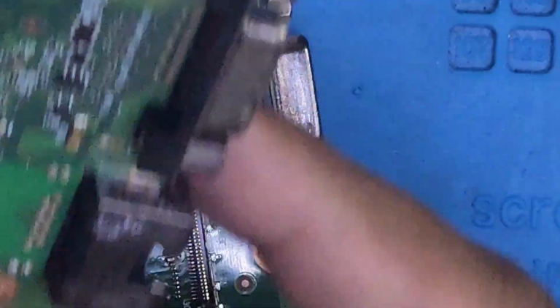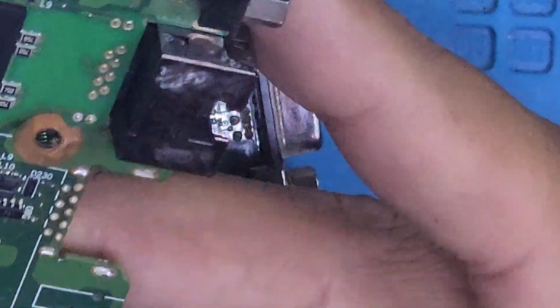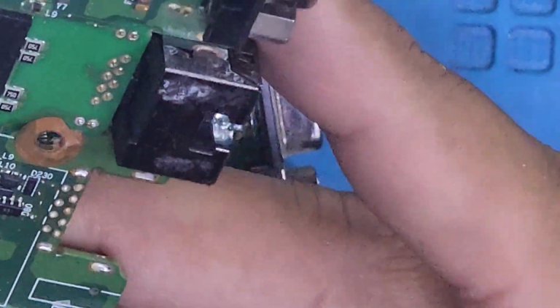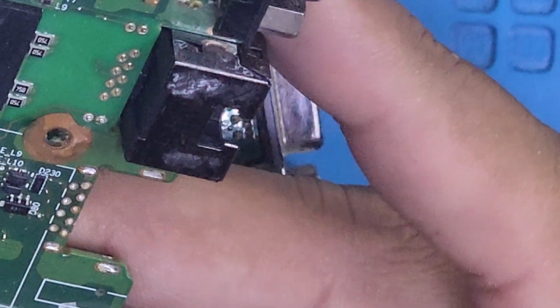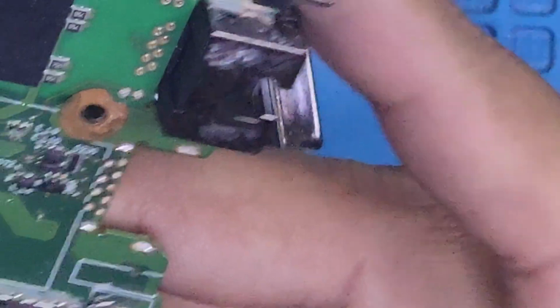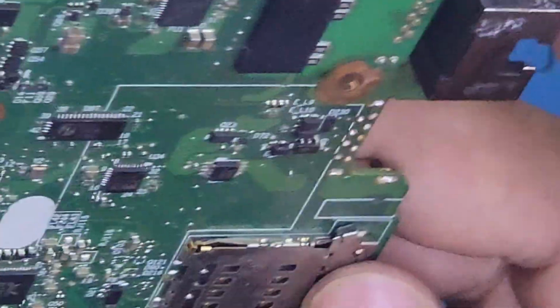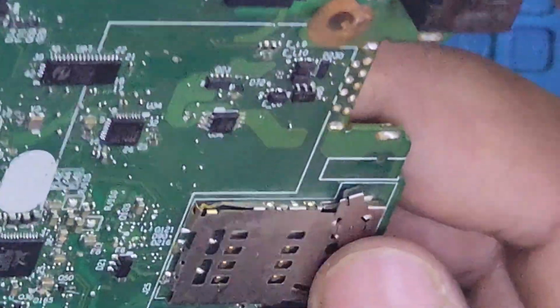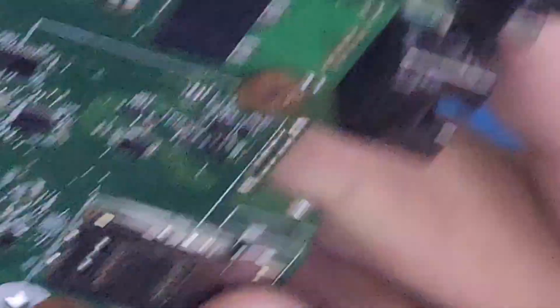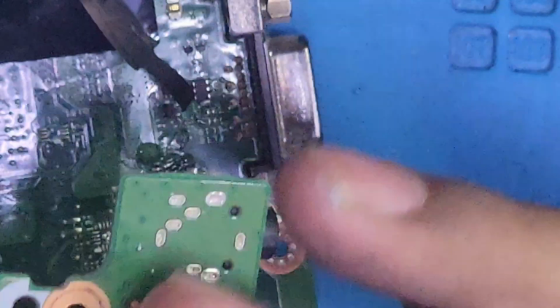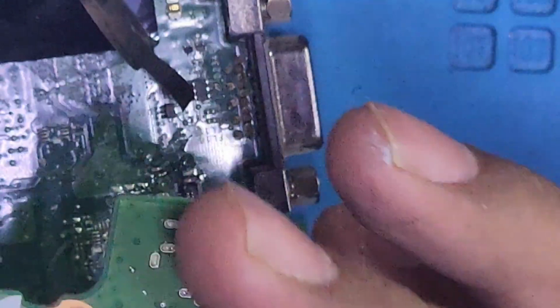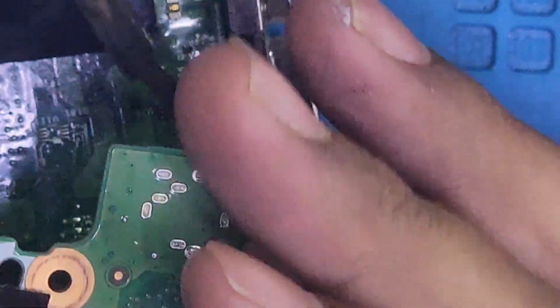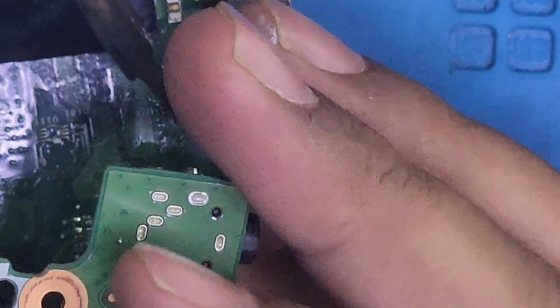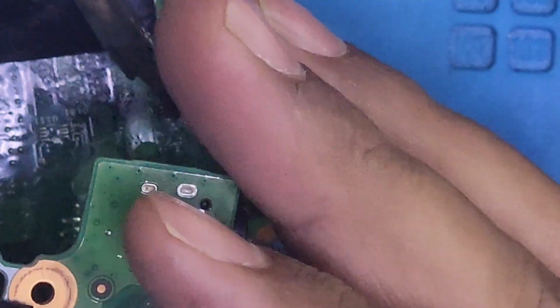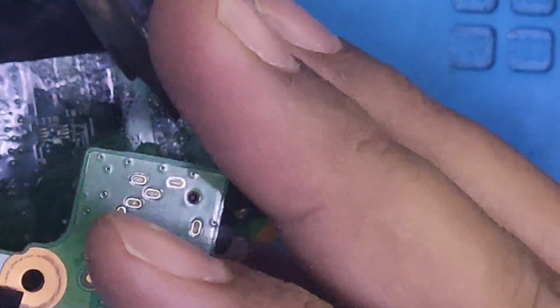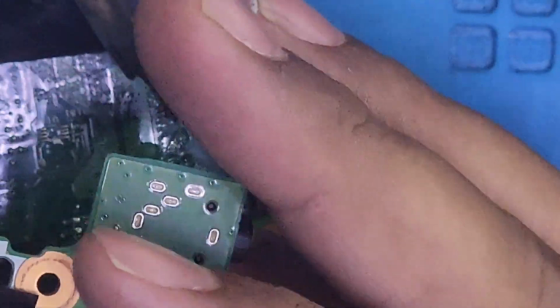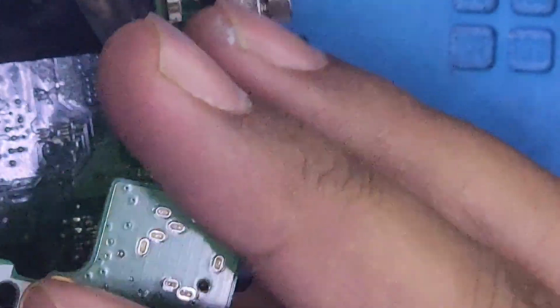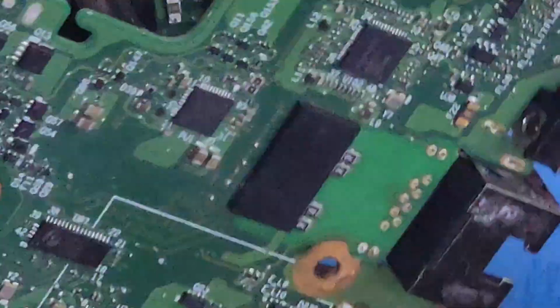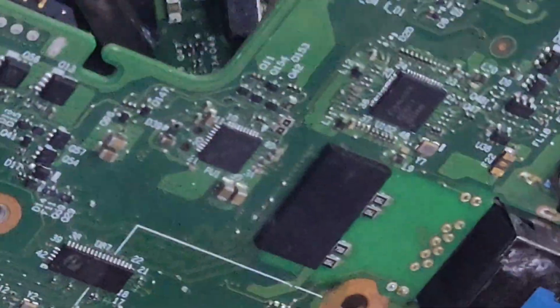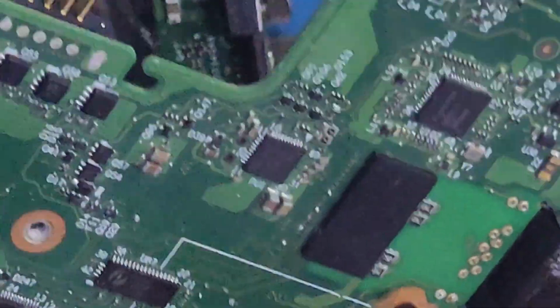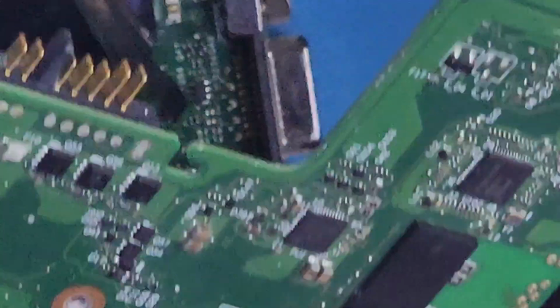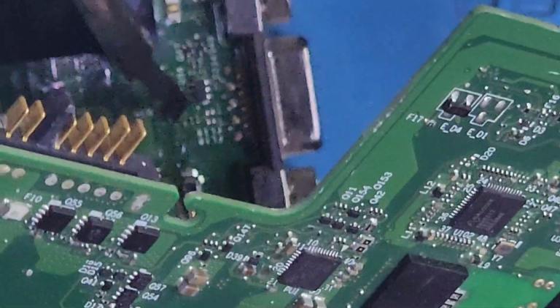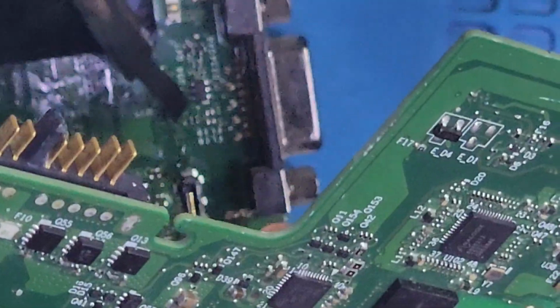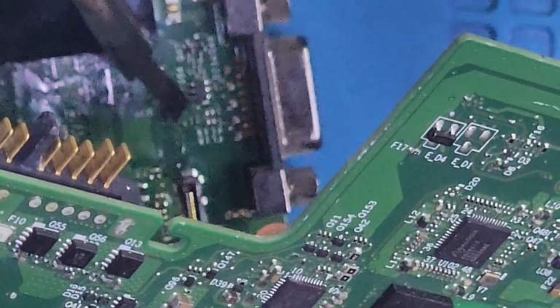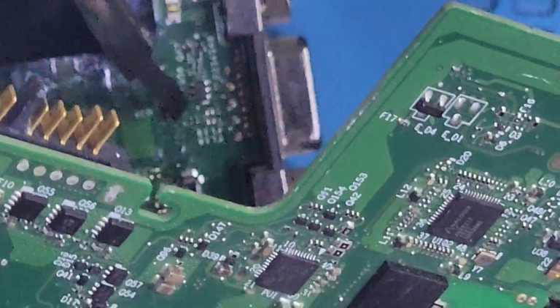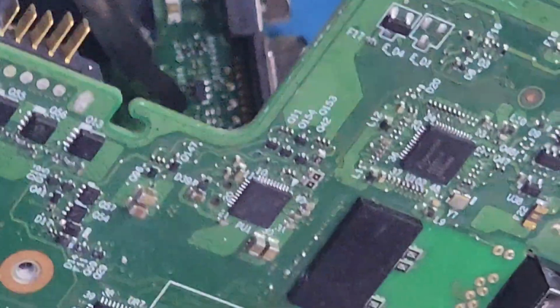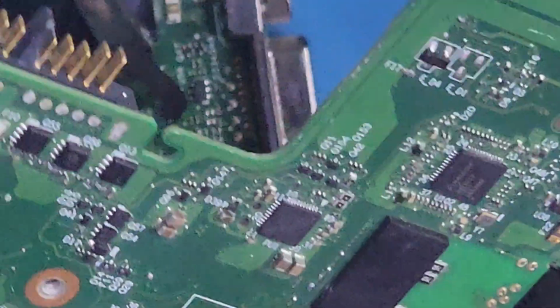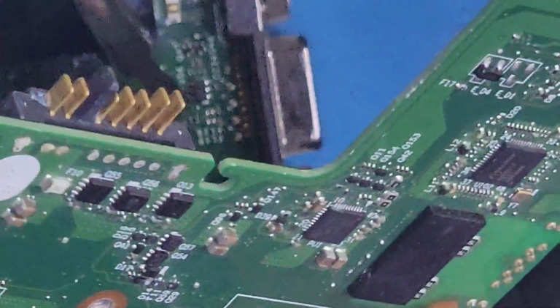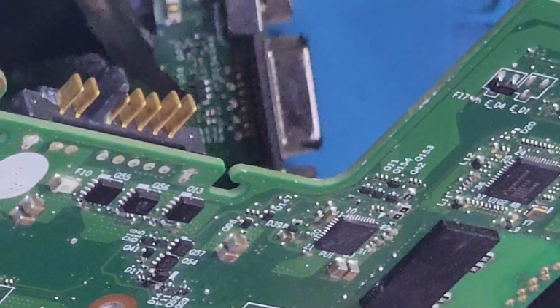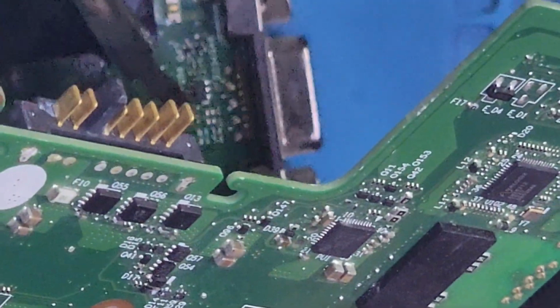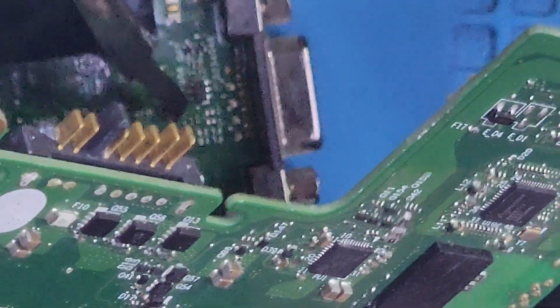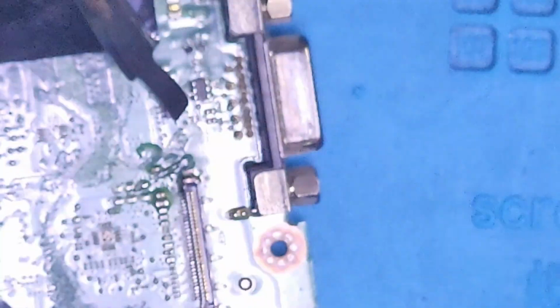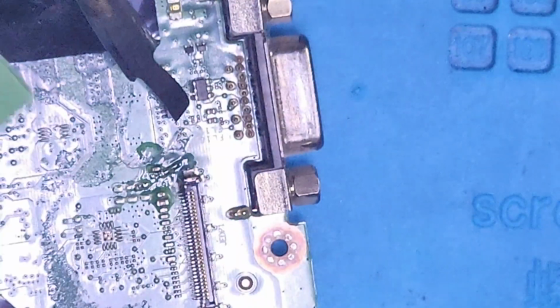We have this red motherboard — we will use it as a donor motherboard. We will take the fuse from it.